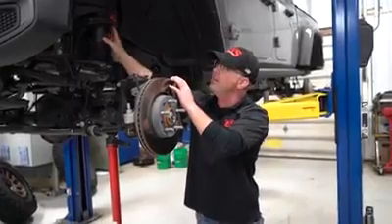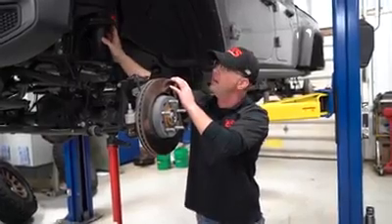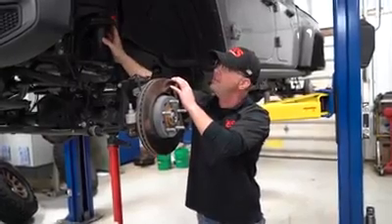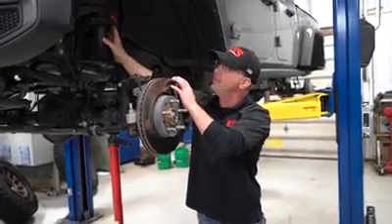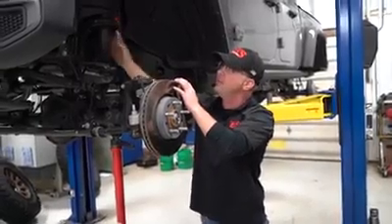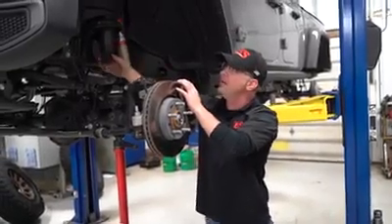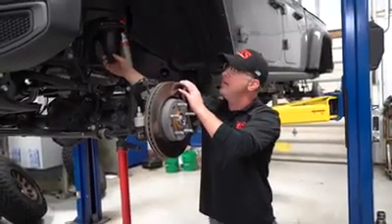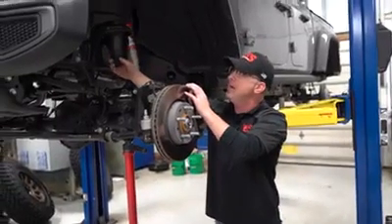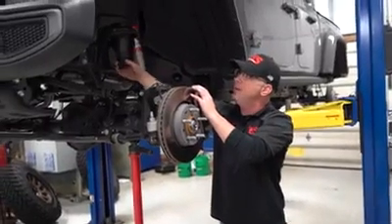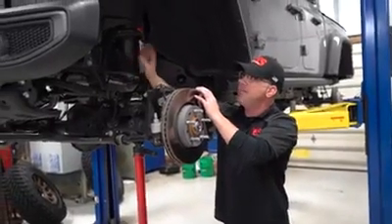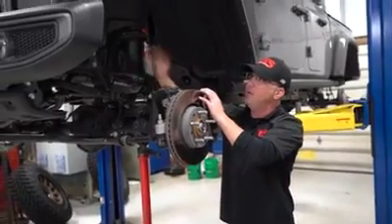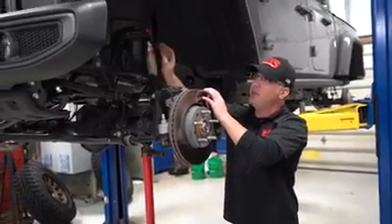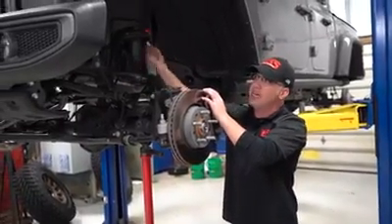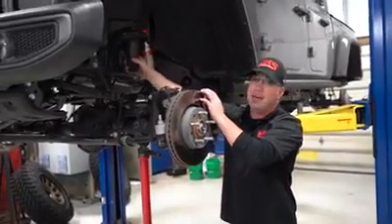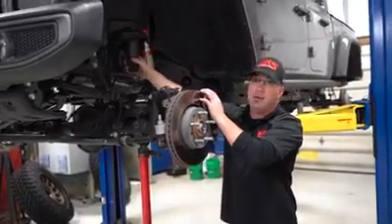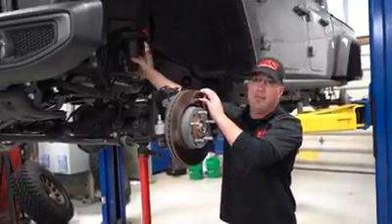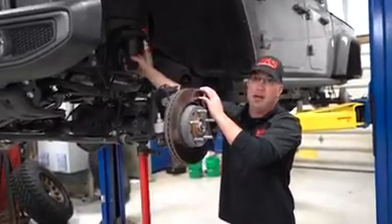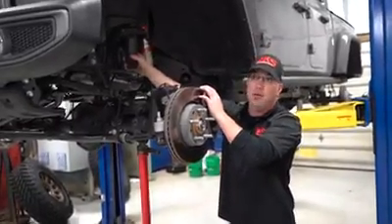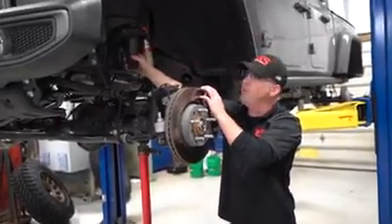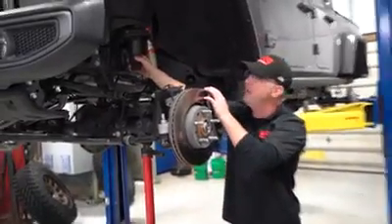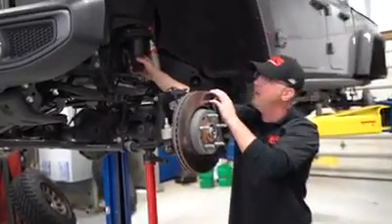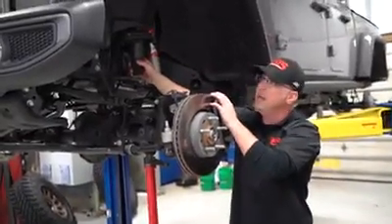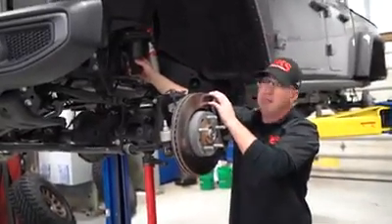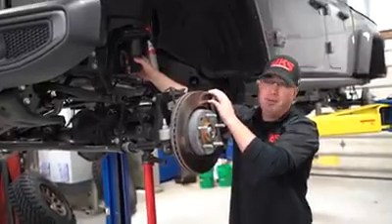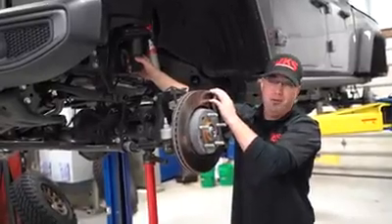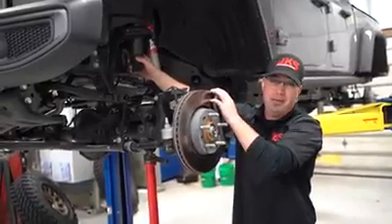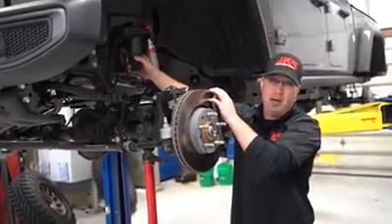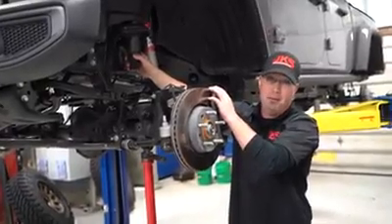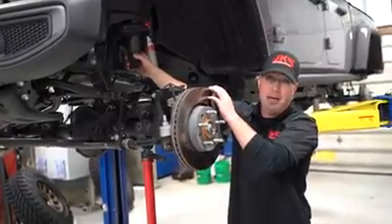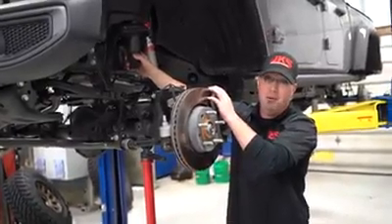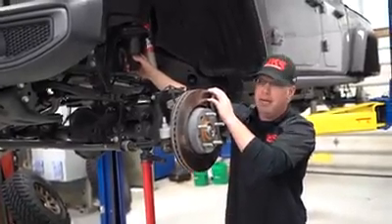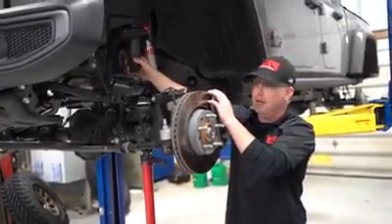We've got an isolator up here and a bump stop — both of those have to come out. Then we'll be doing a little bit of cutting on this brand new Gladiator.